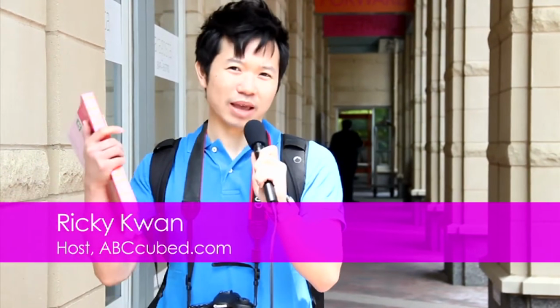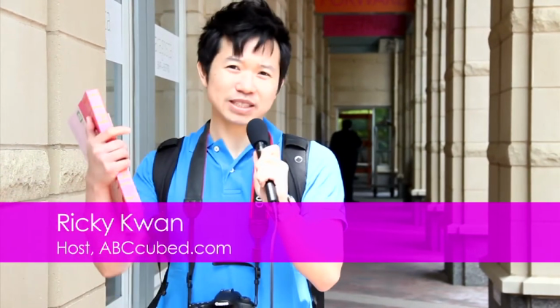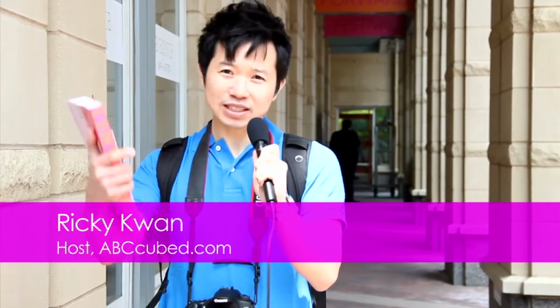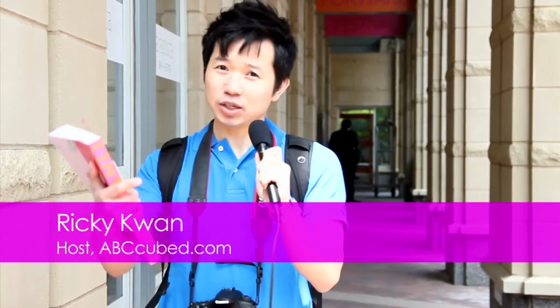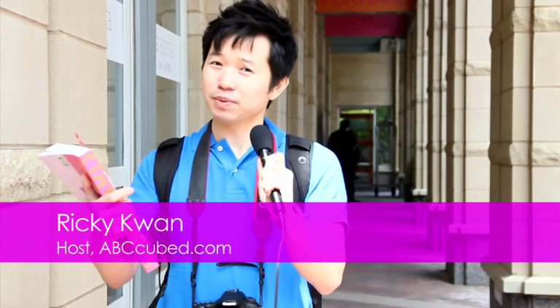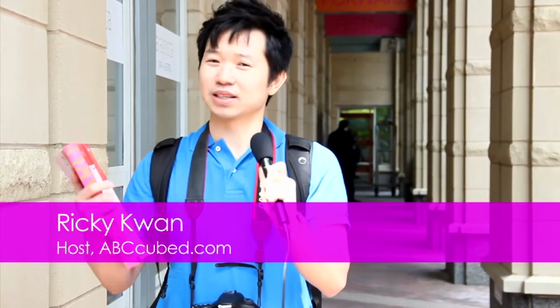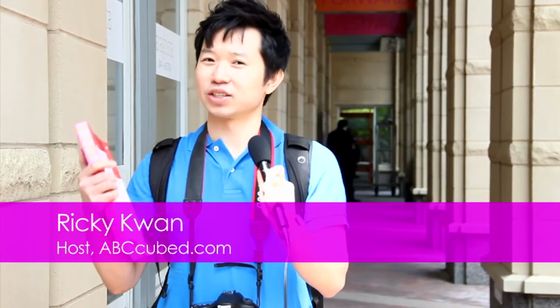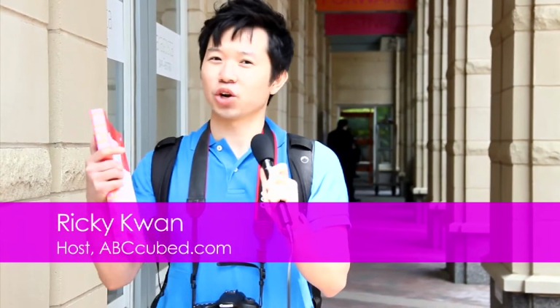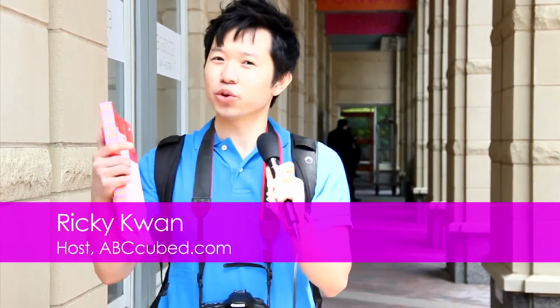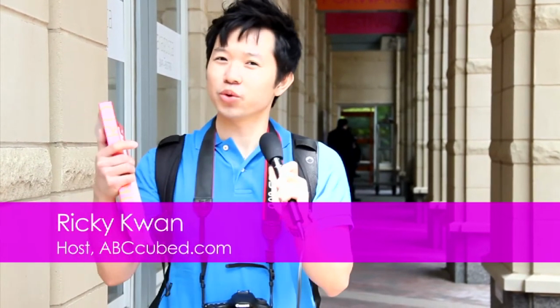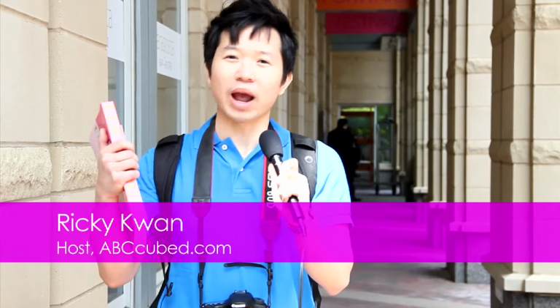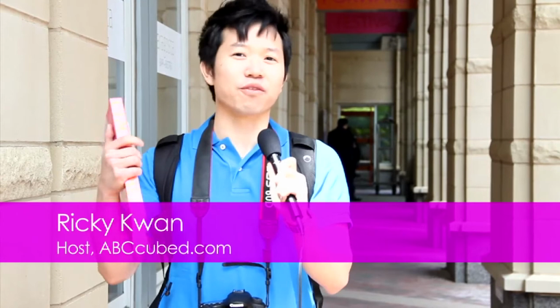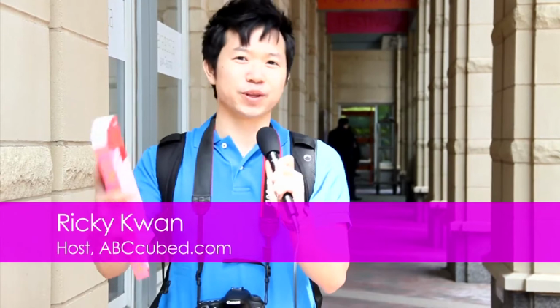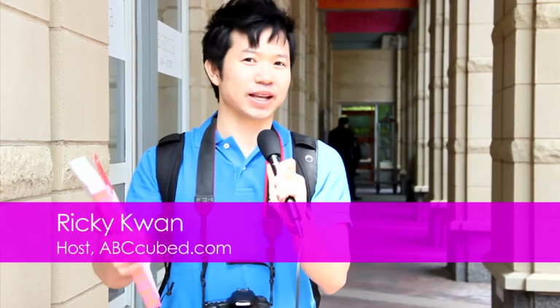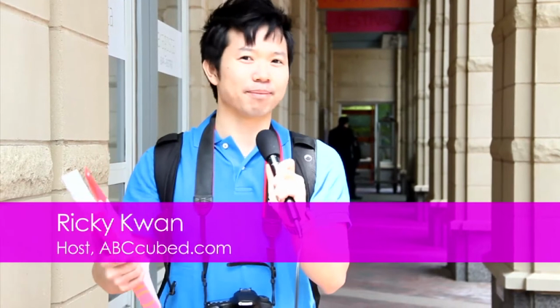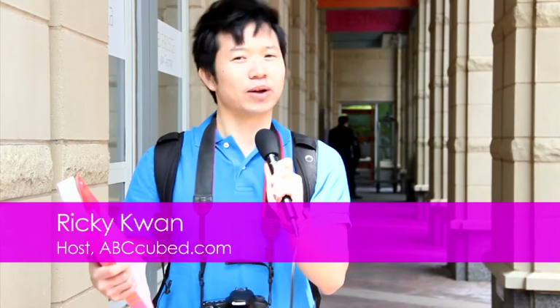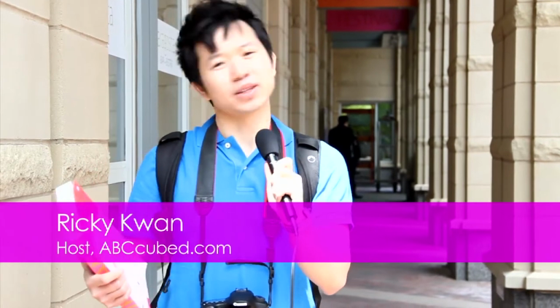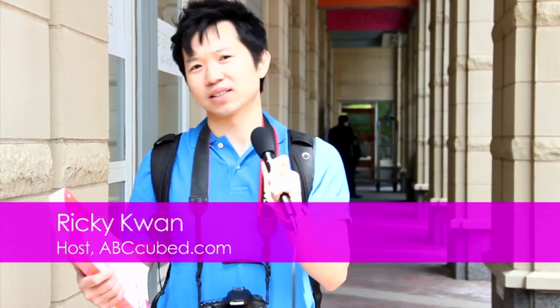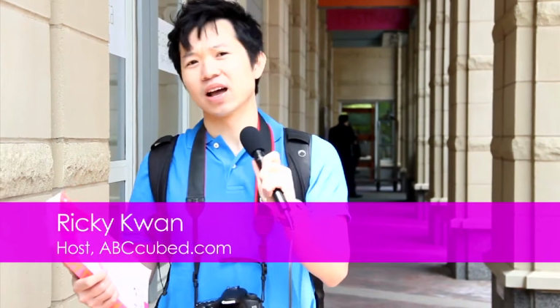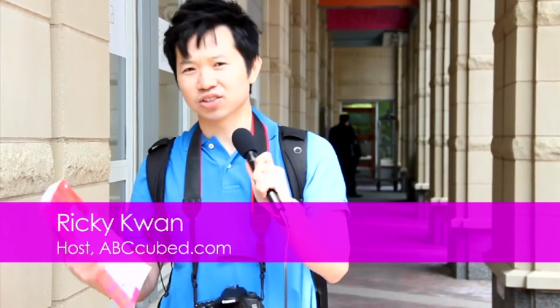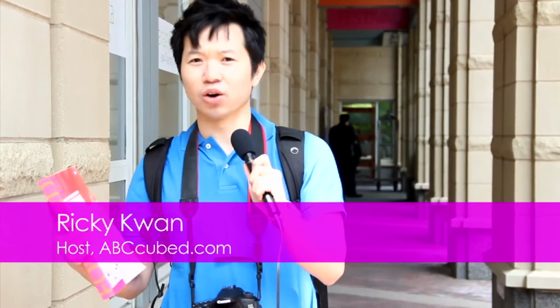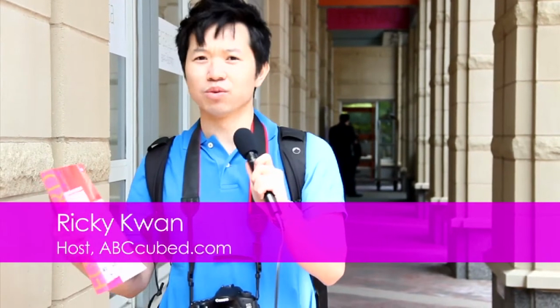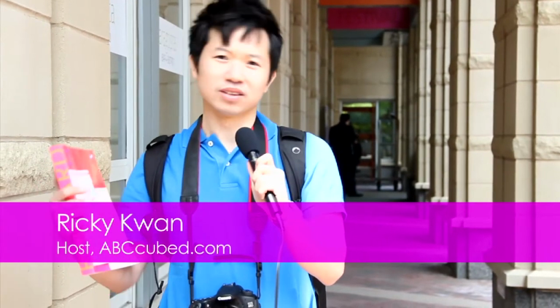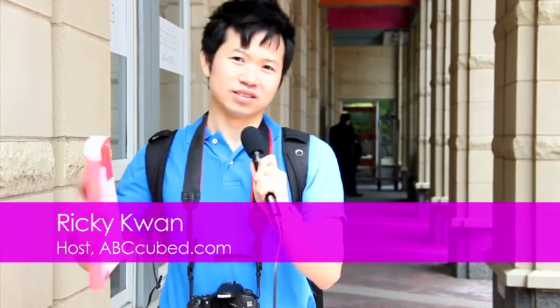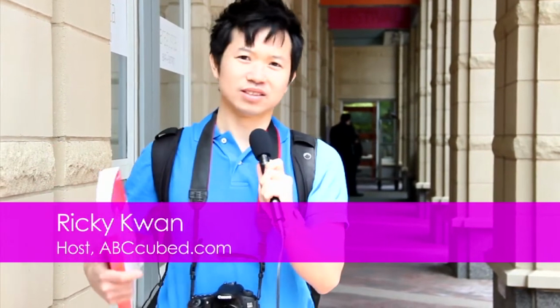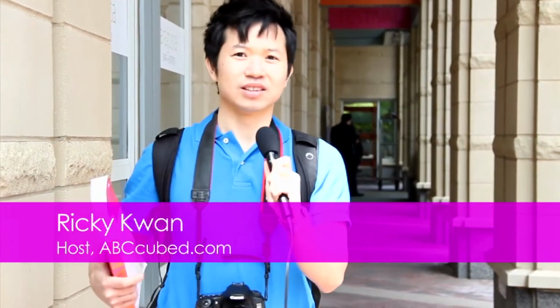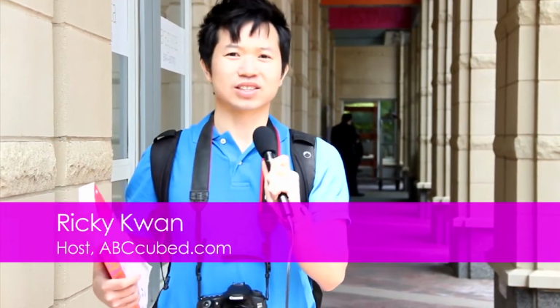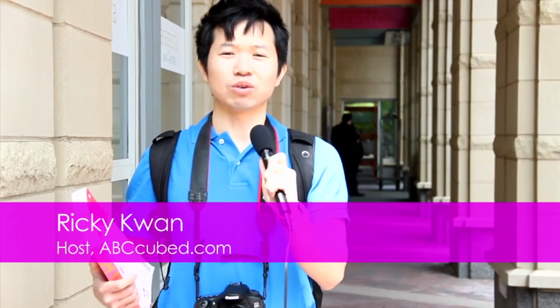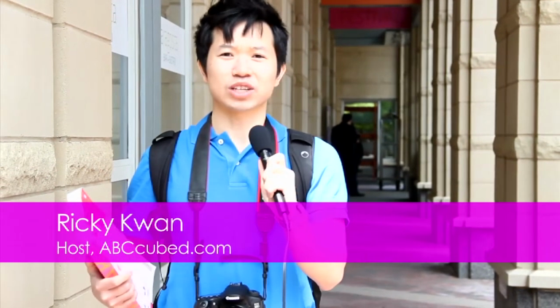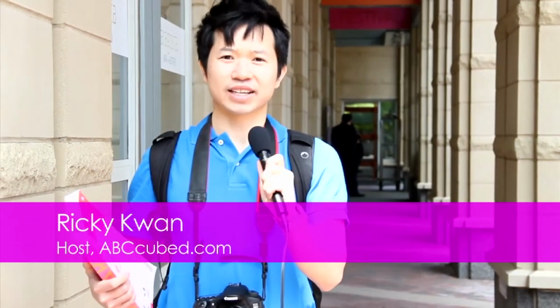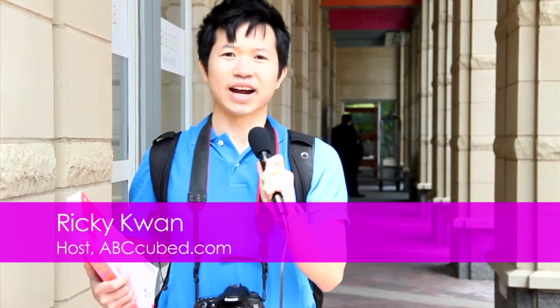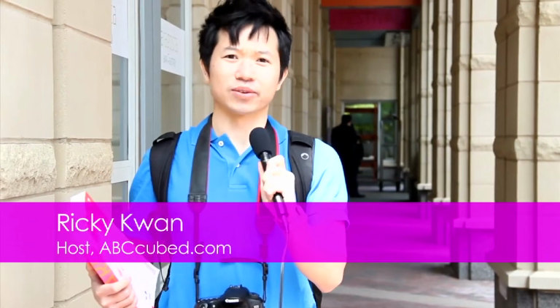ABC Cube is going to show you everything about this. So let's go check it out.